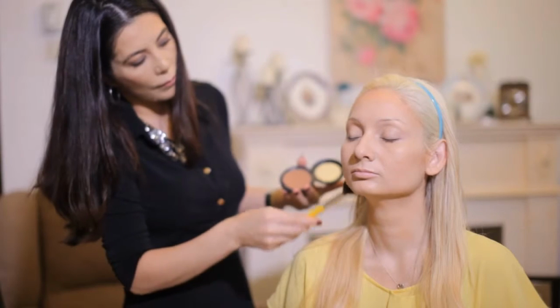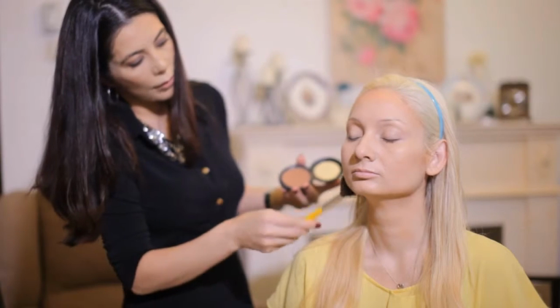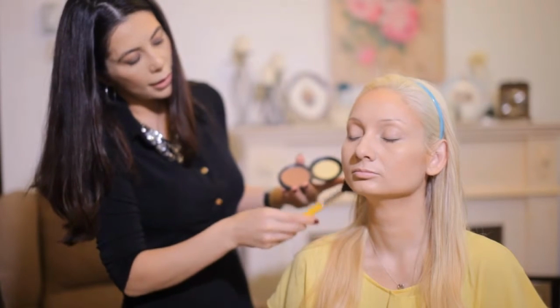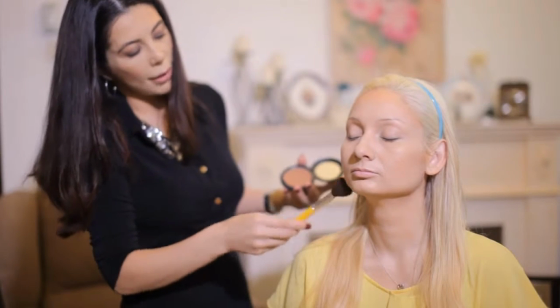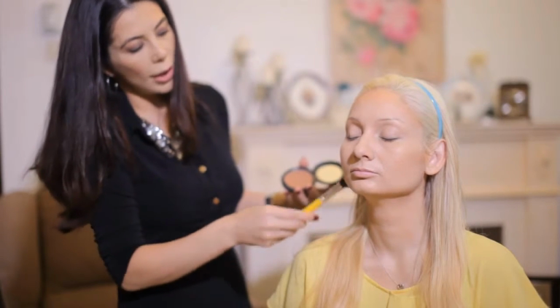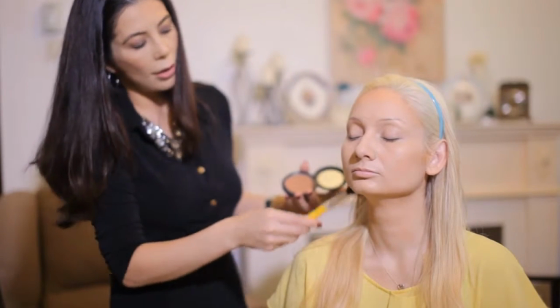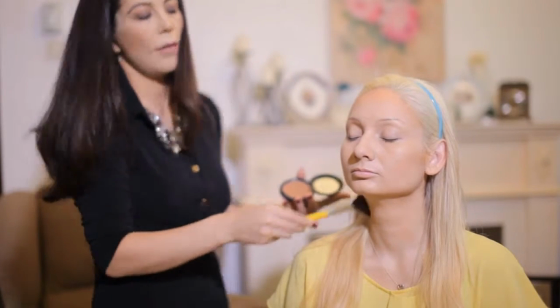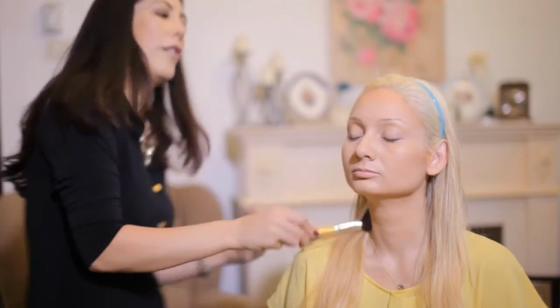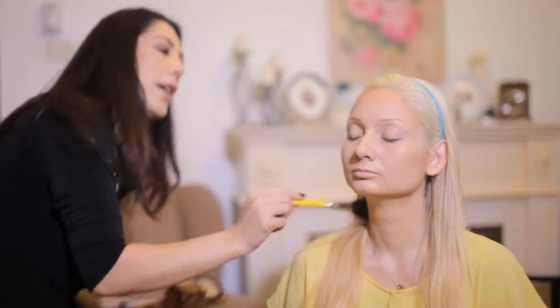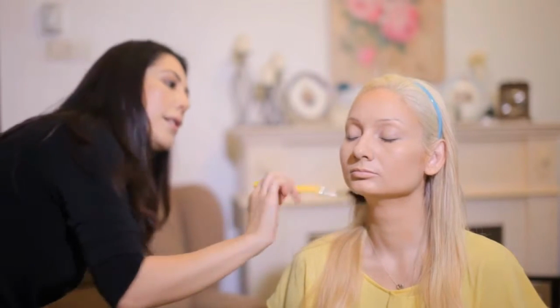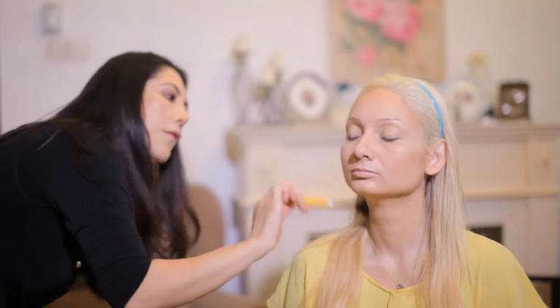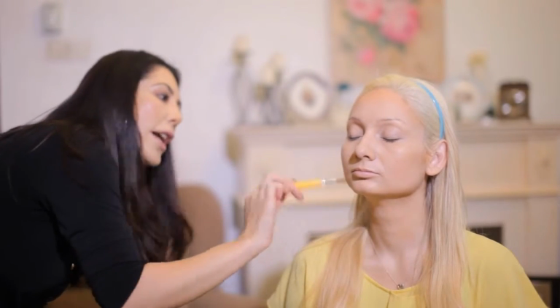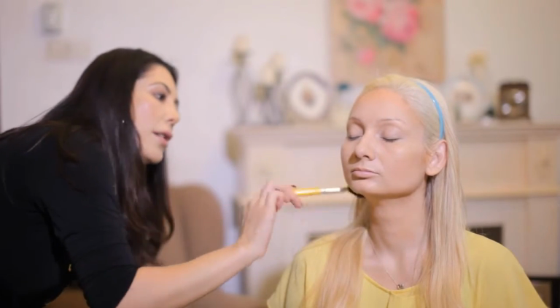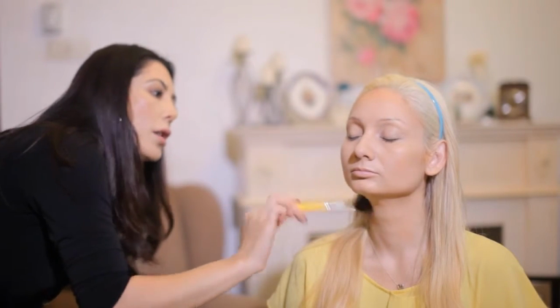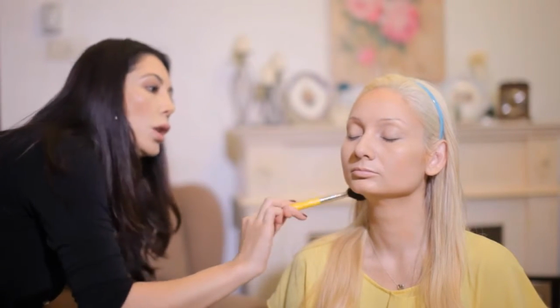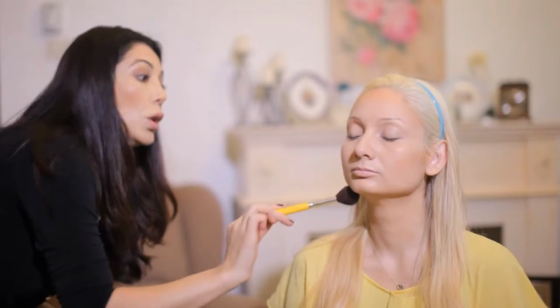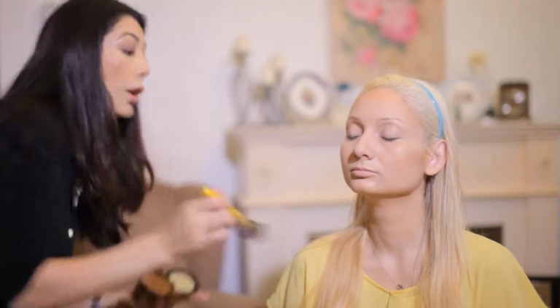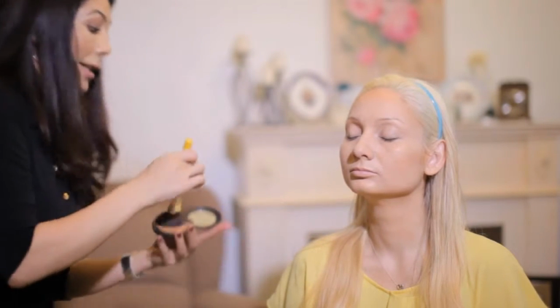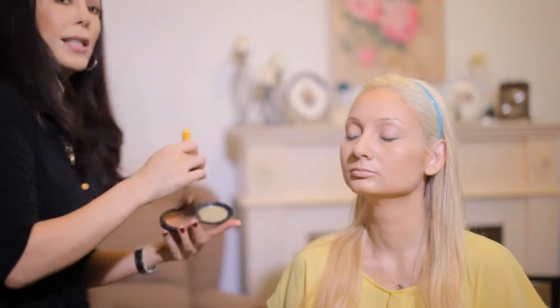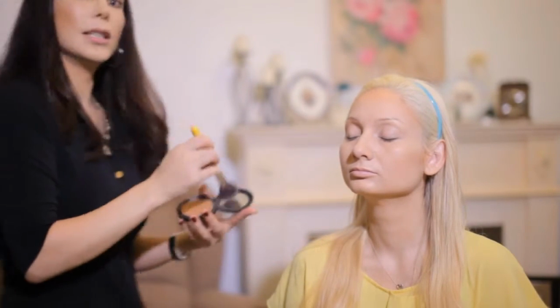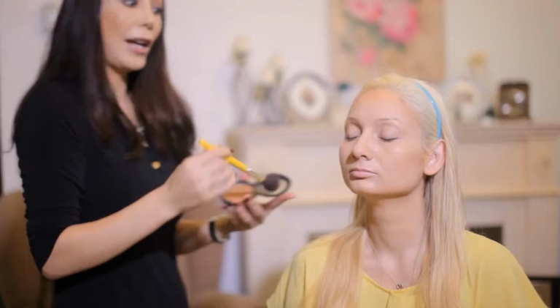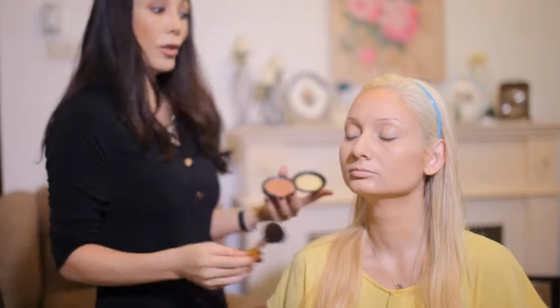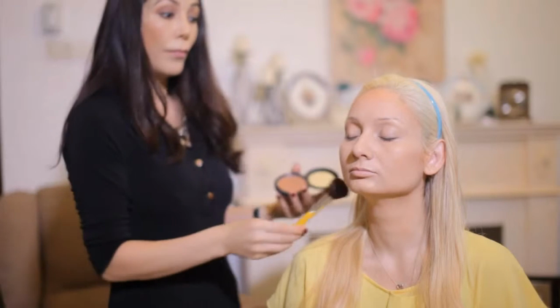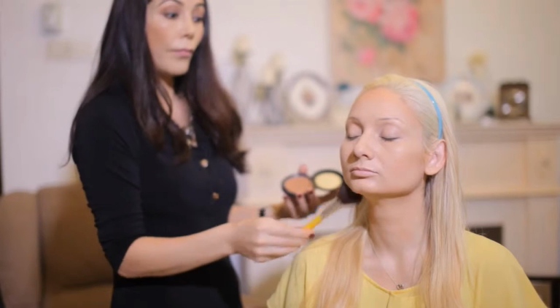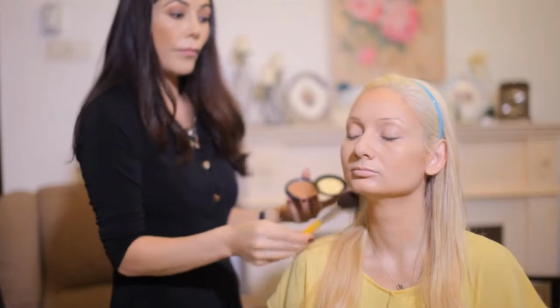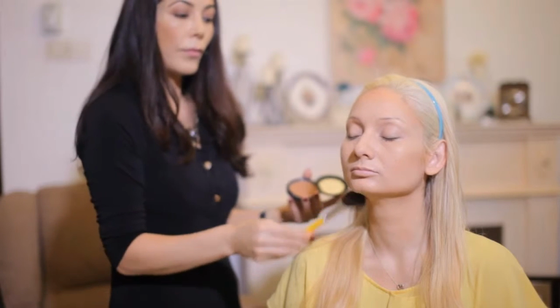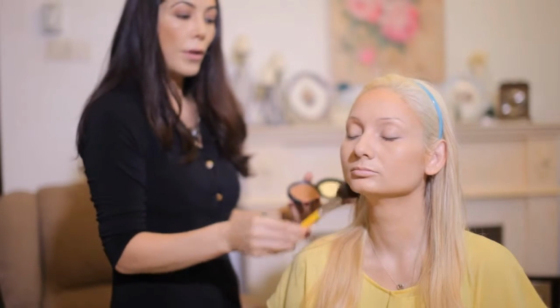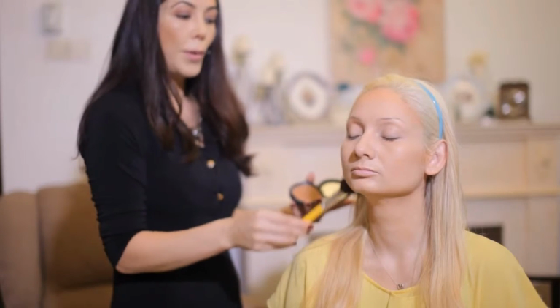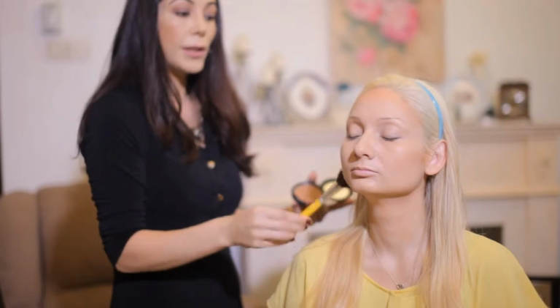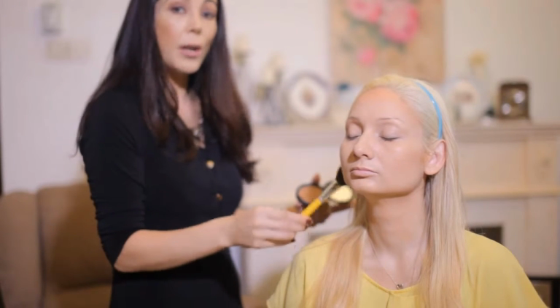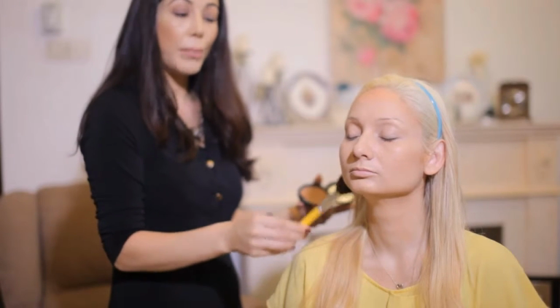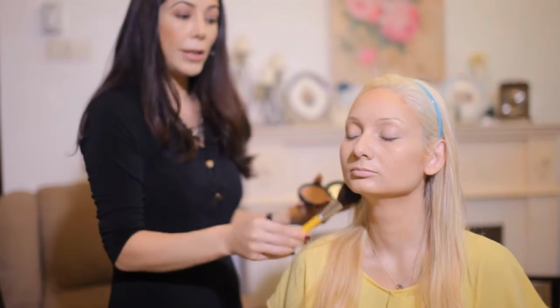This is giving a very nice defined look, and it's still natural because it's very much blended.